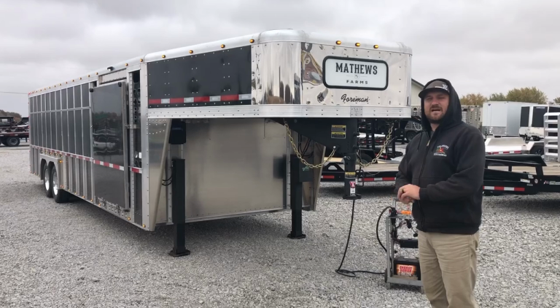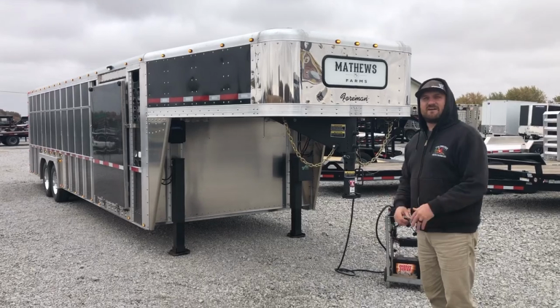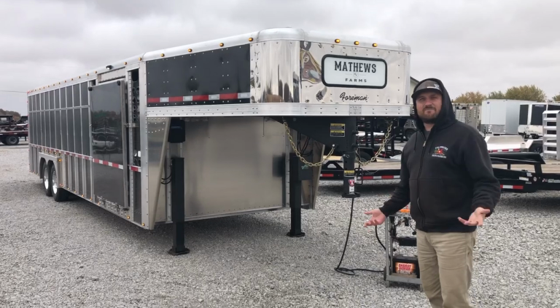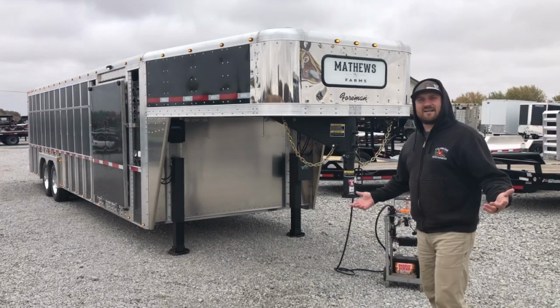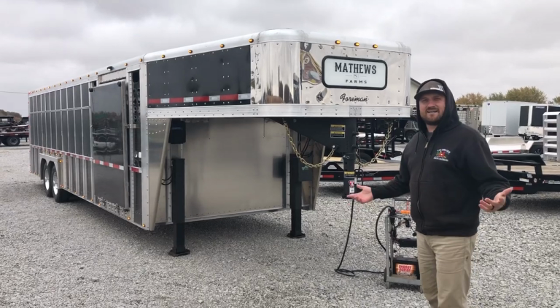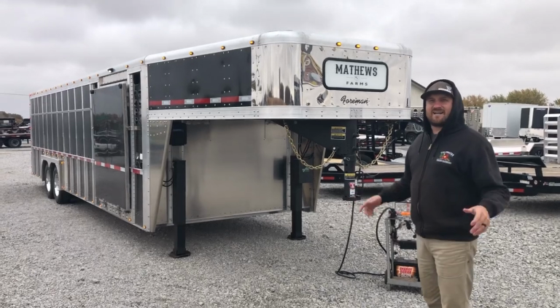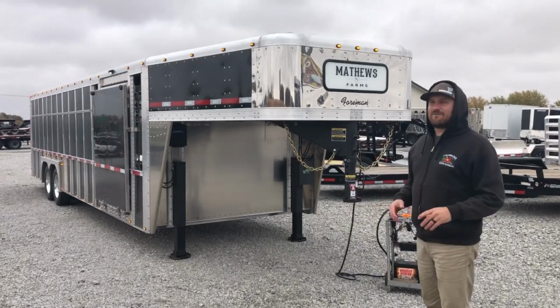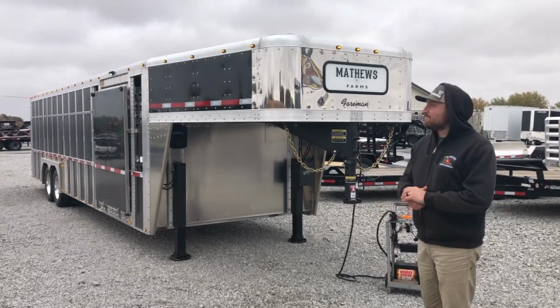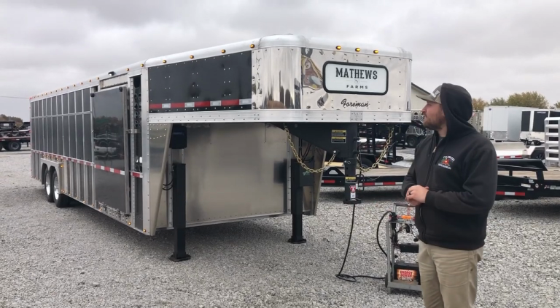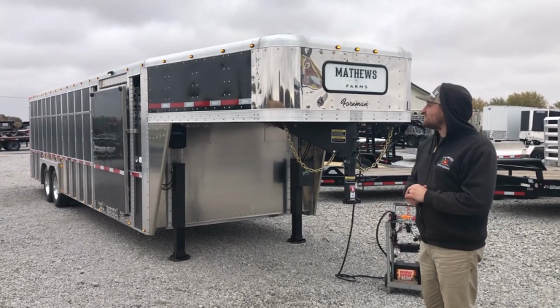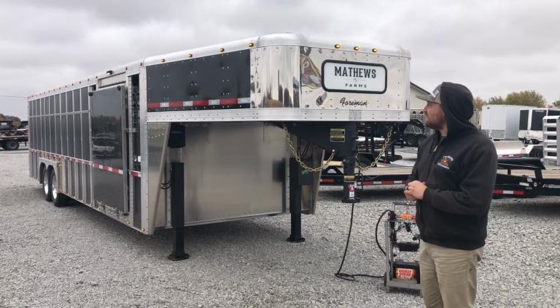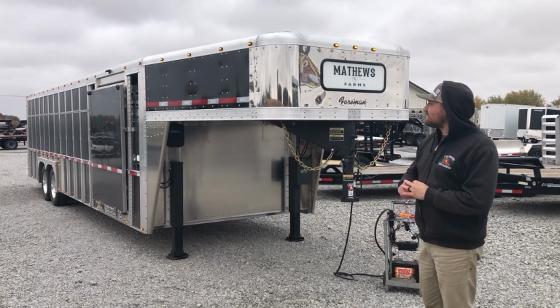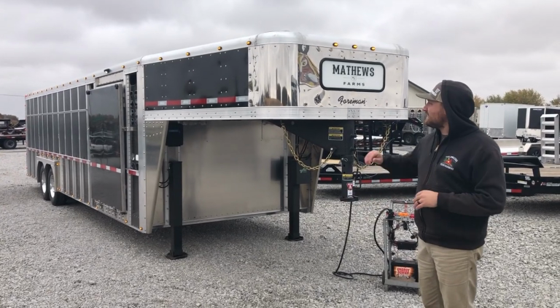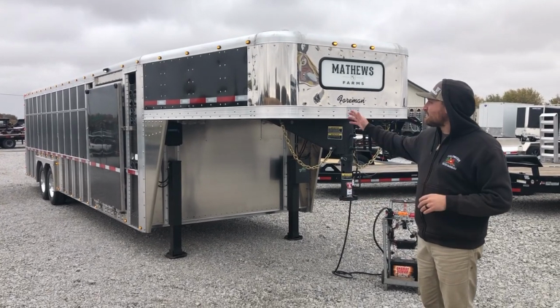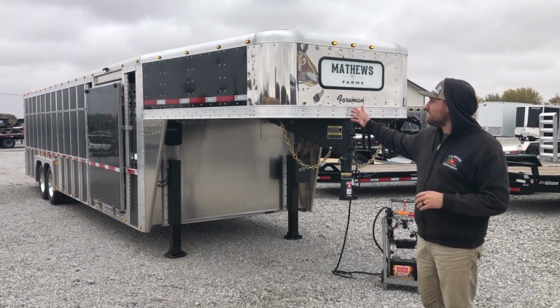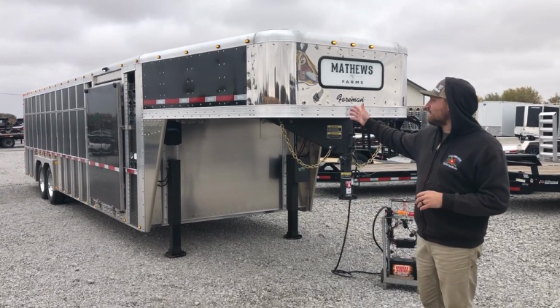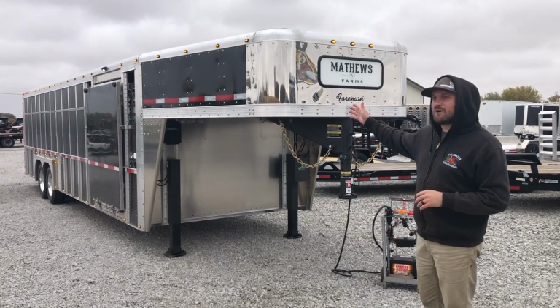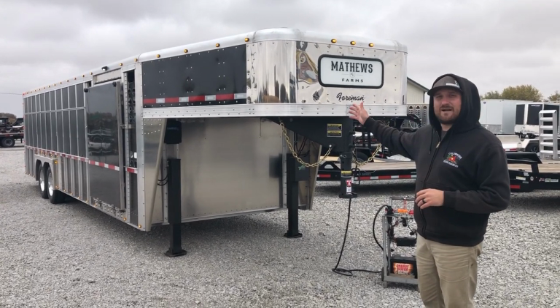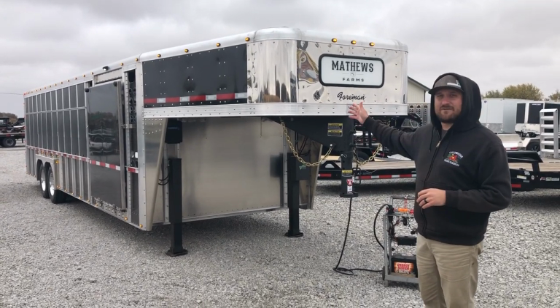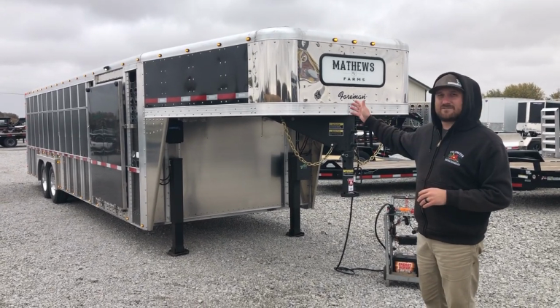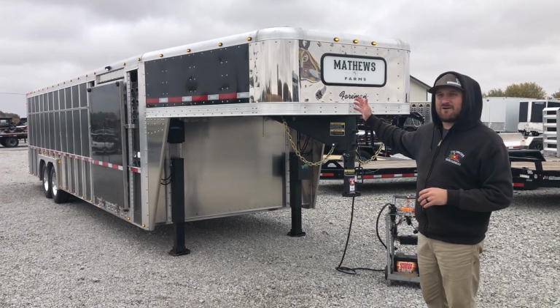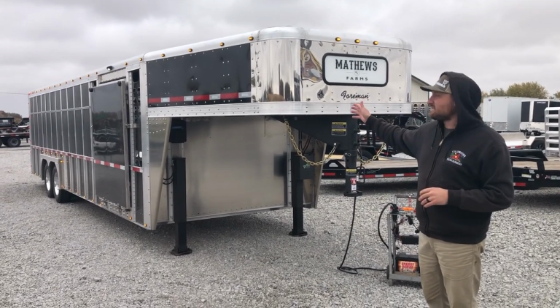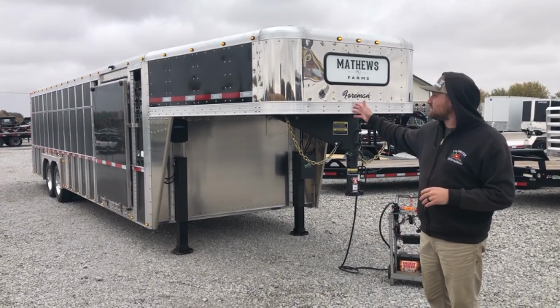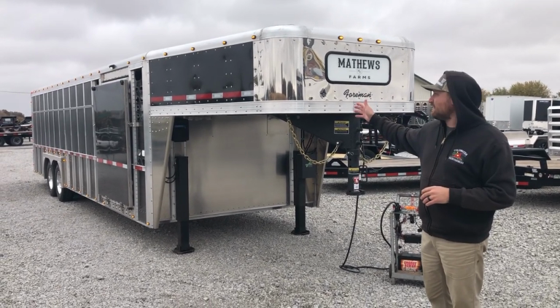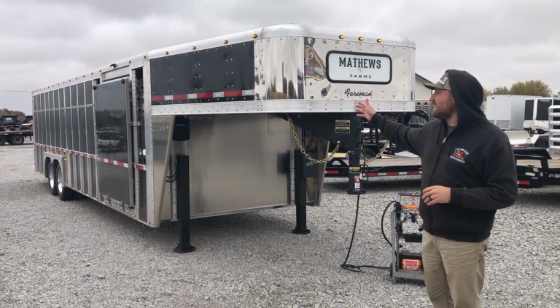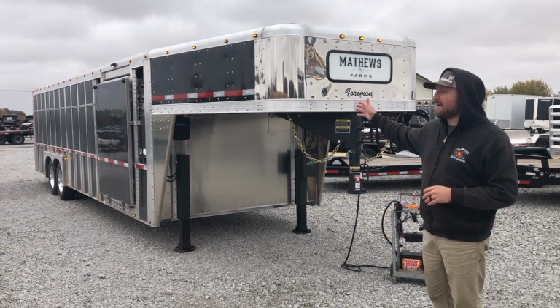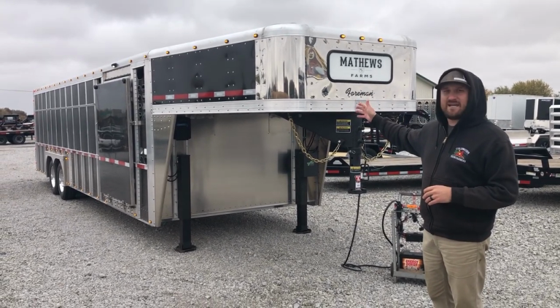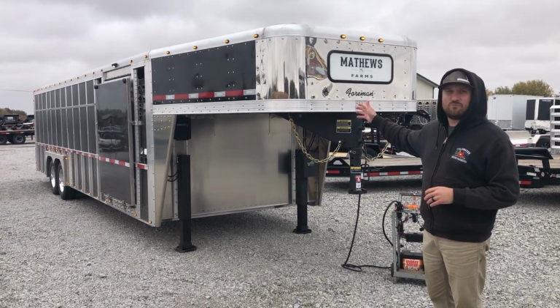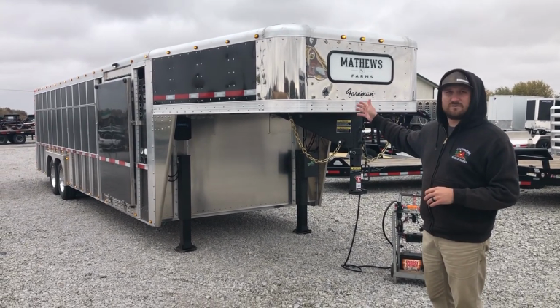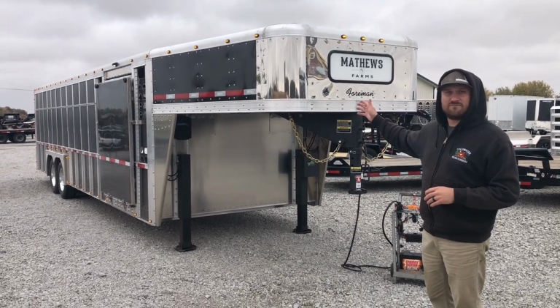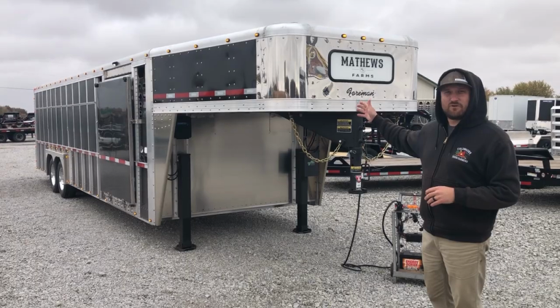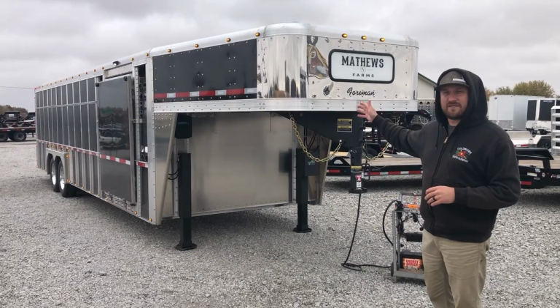What's up everybody? Nick here with Midway Trailers. Today we're going to do a walk around on this awesome 28 by 8 Wilson Foreman.